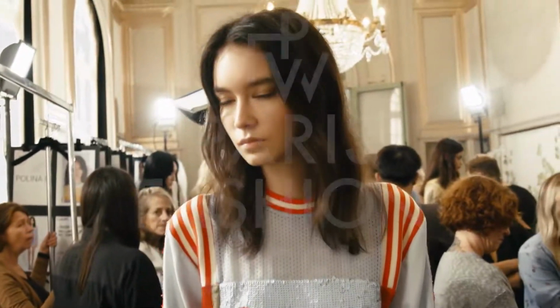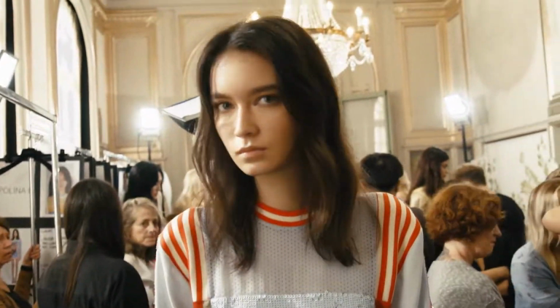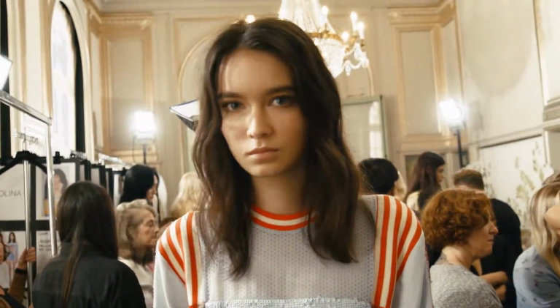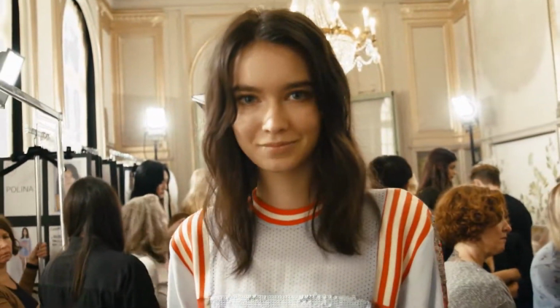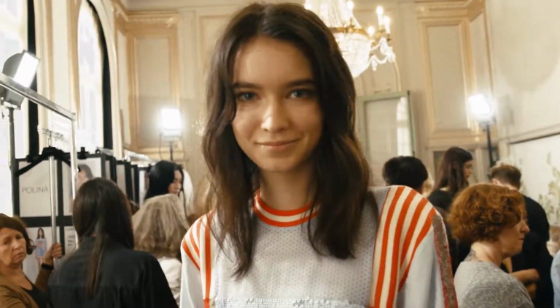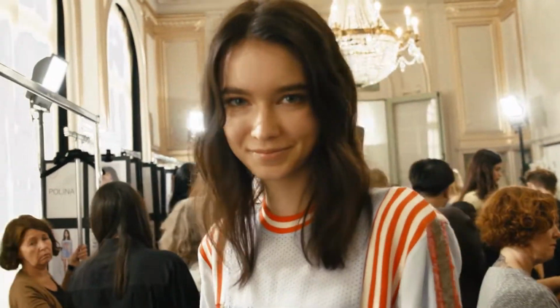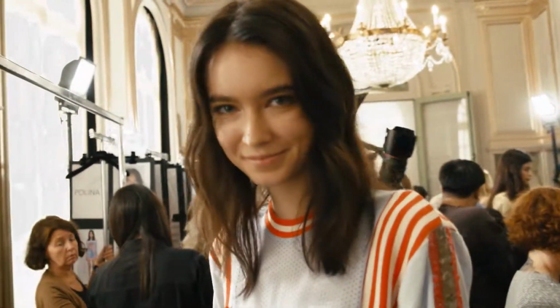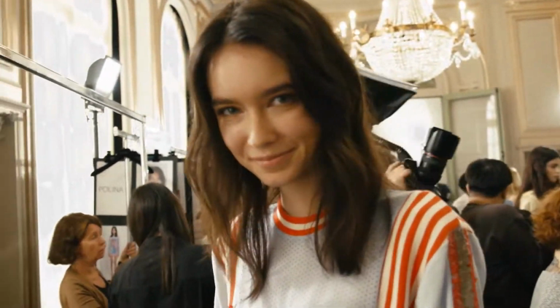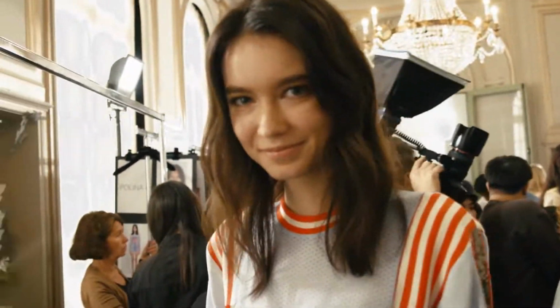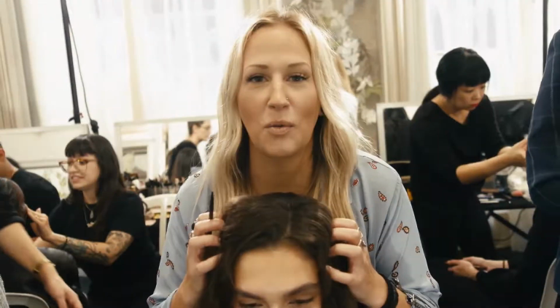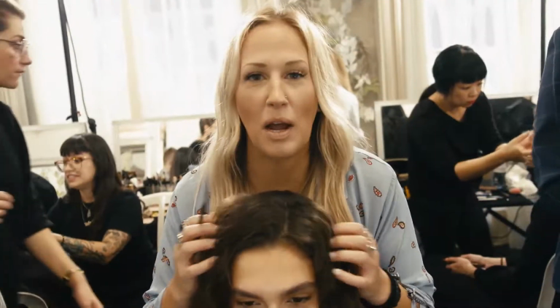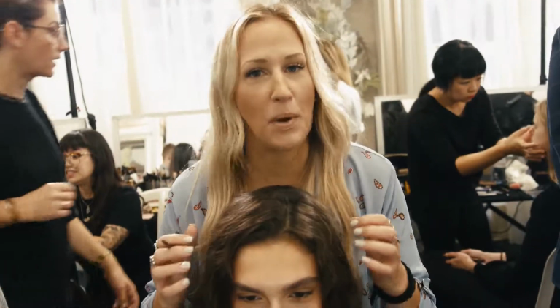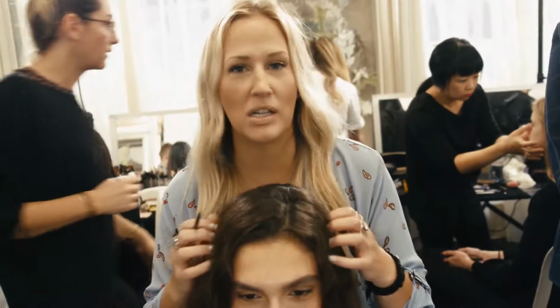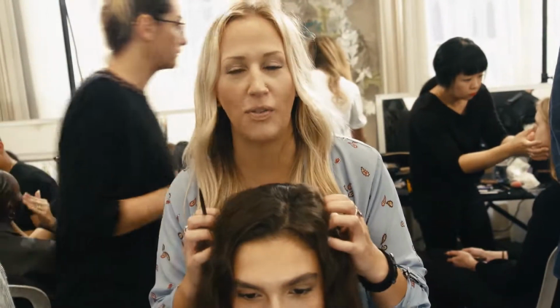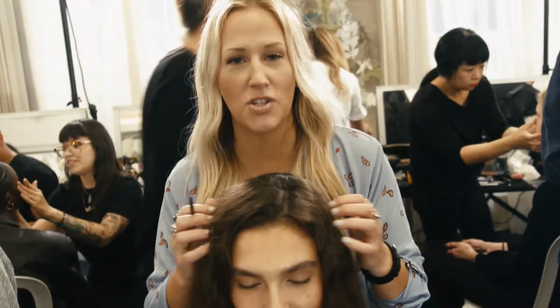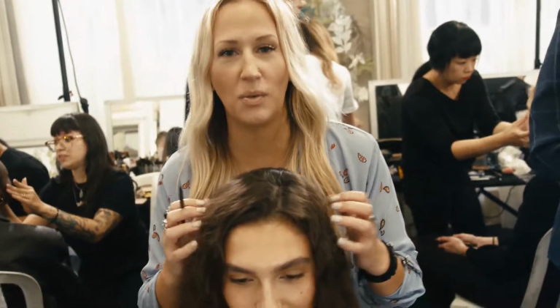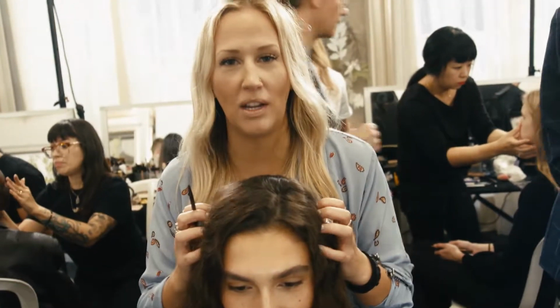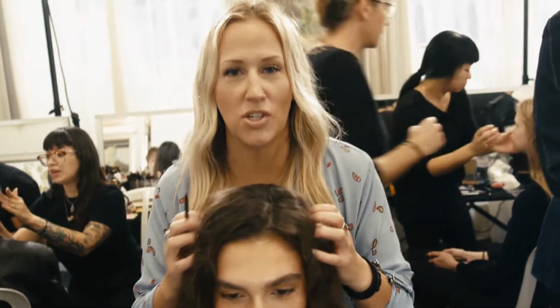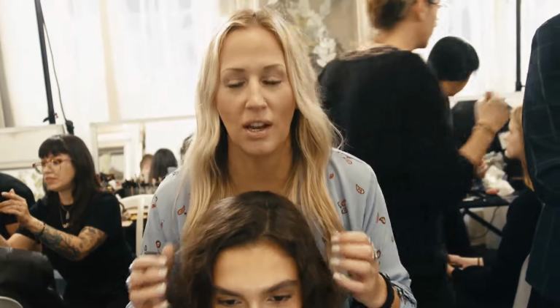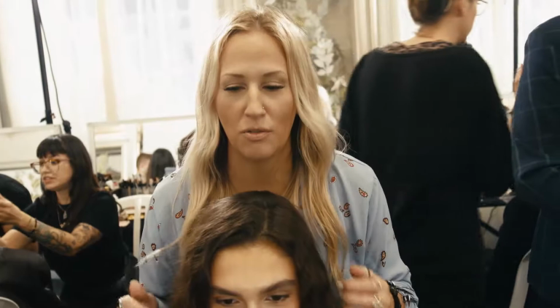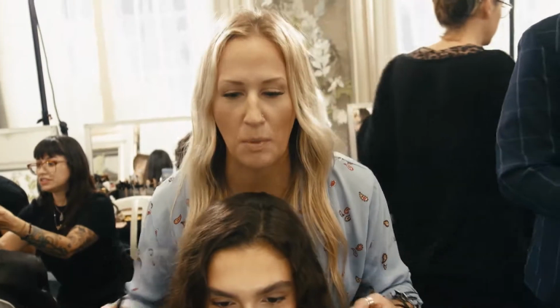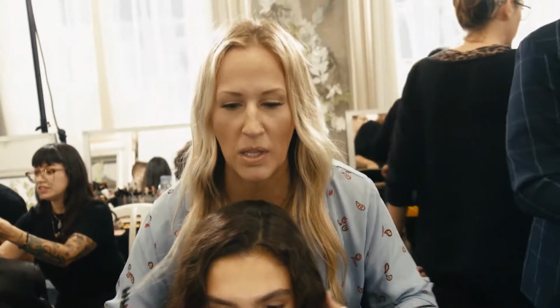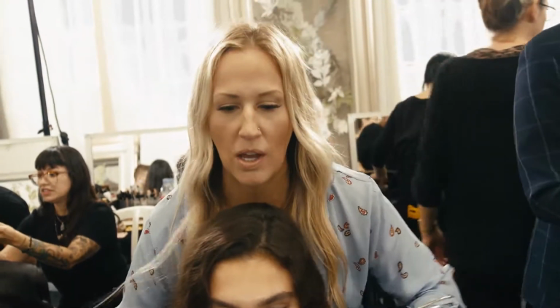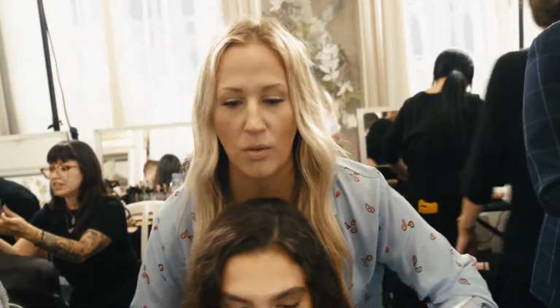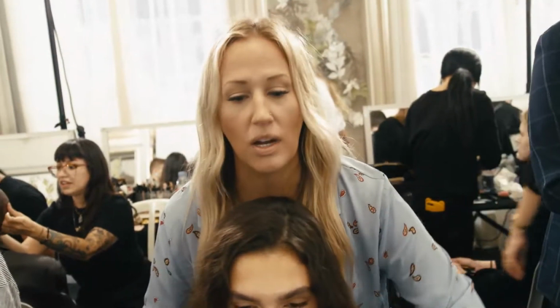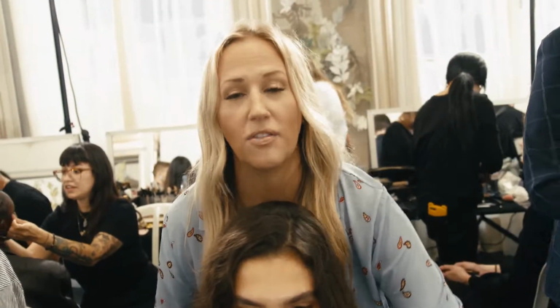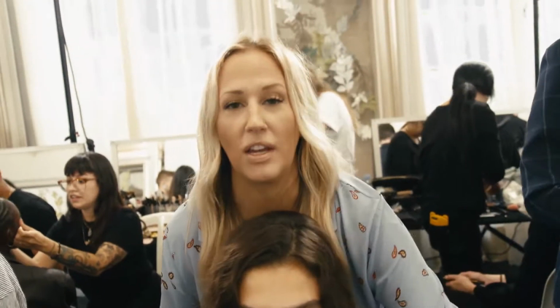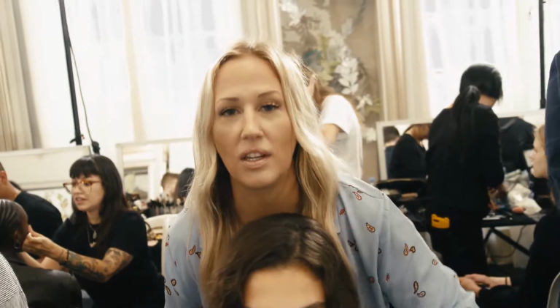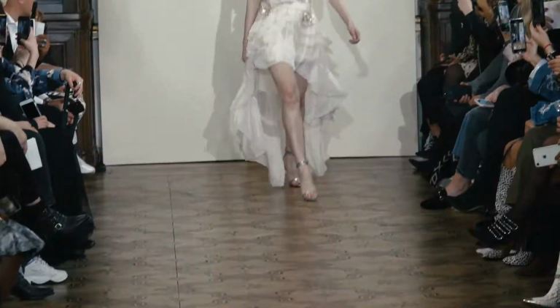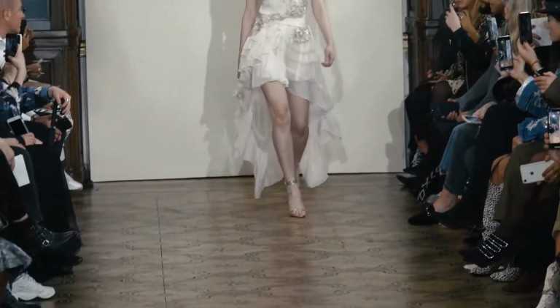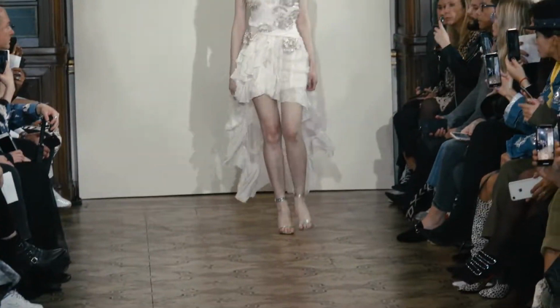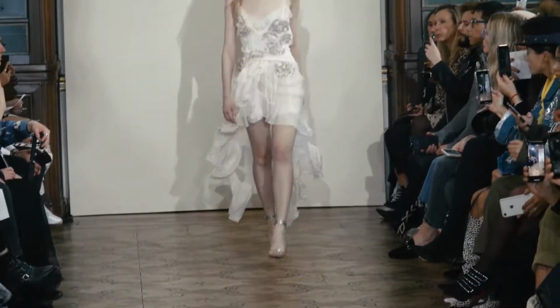Hey, Jamie Hollis here. We're at Paris Fashion Week, just got in from Milan. We're at the Faith Connection Show.